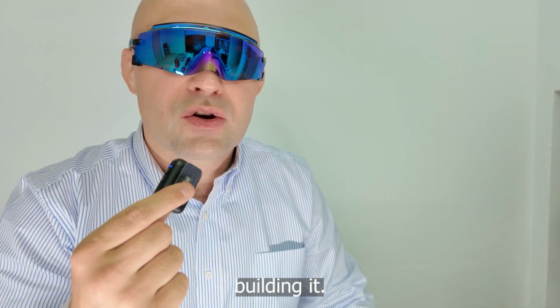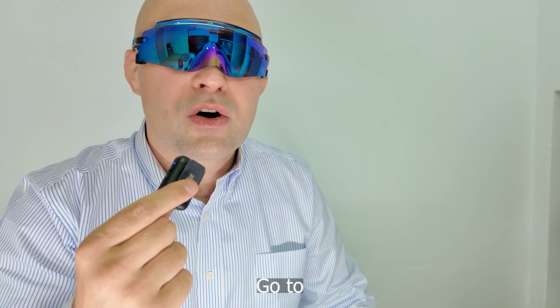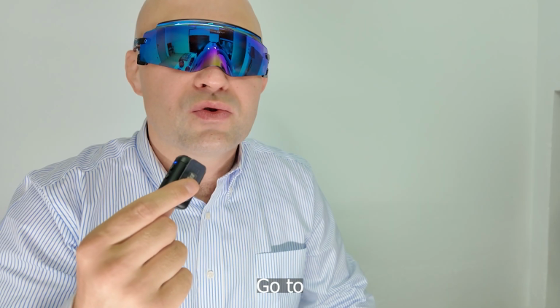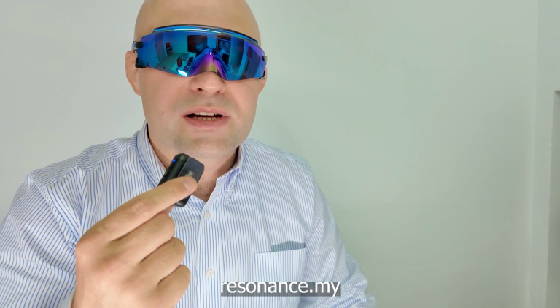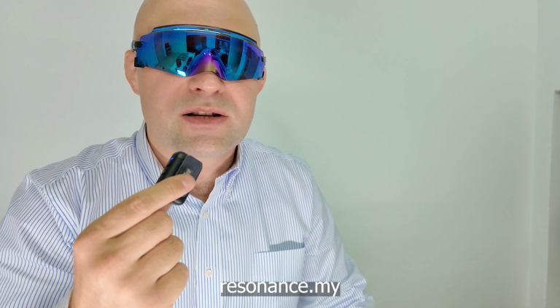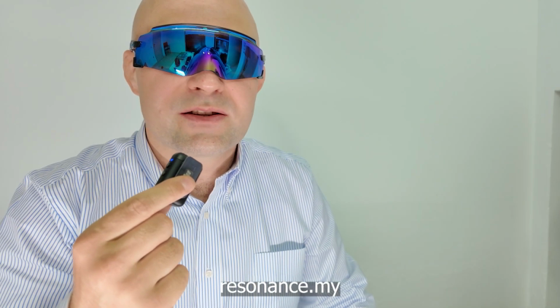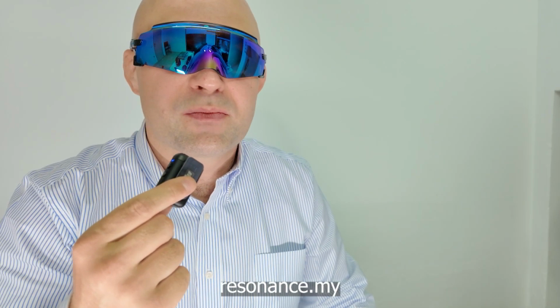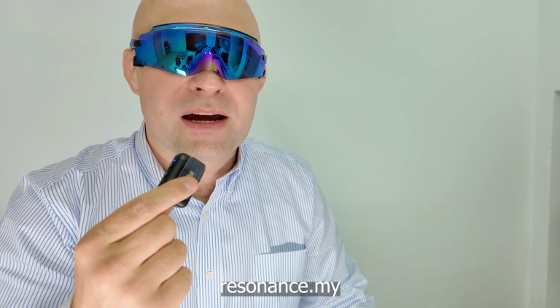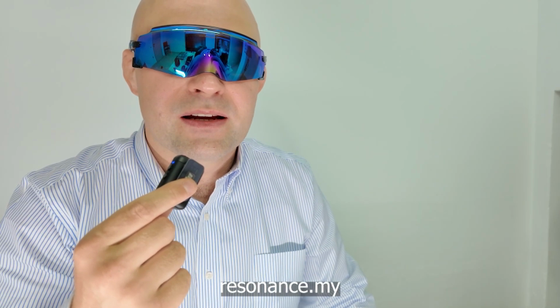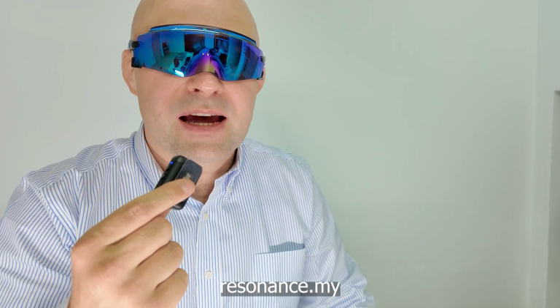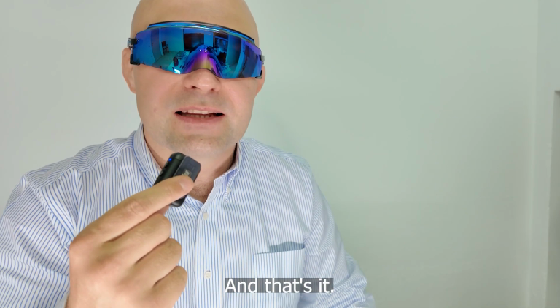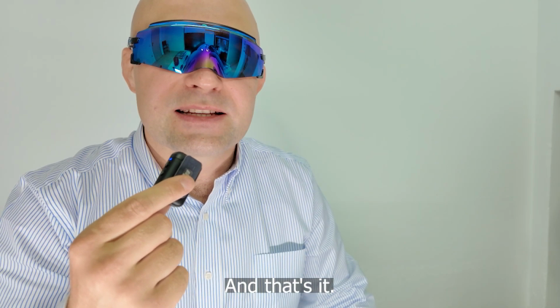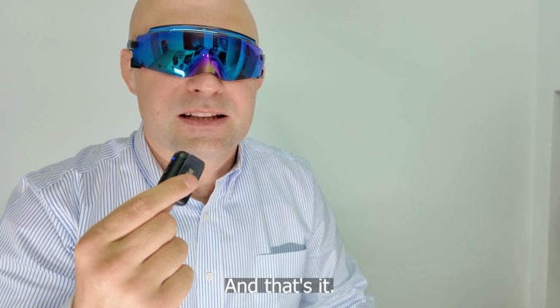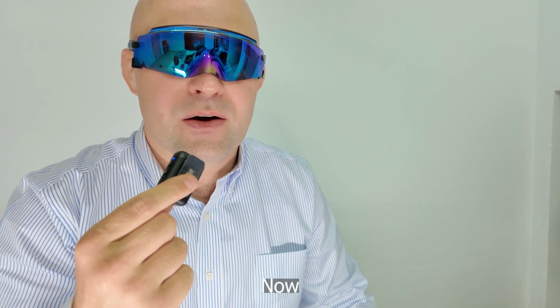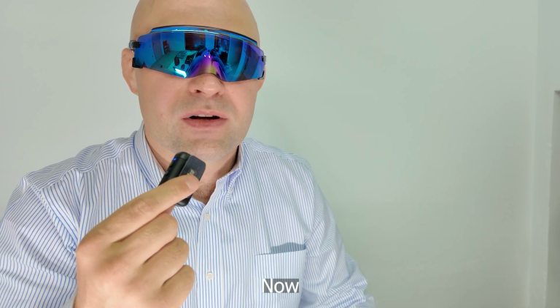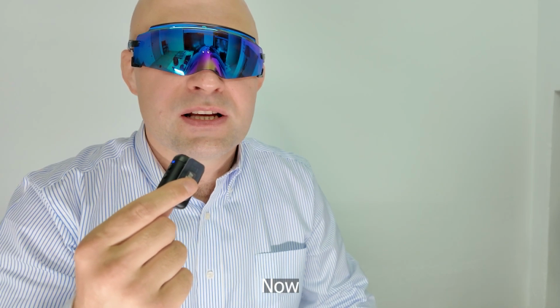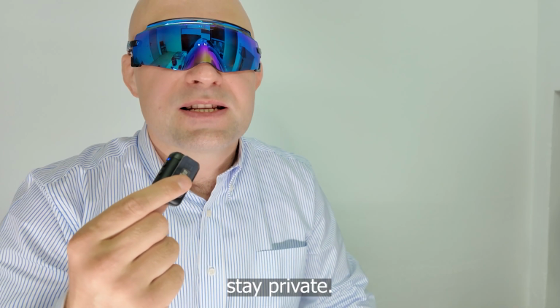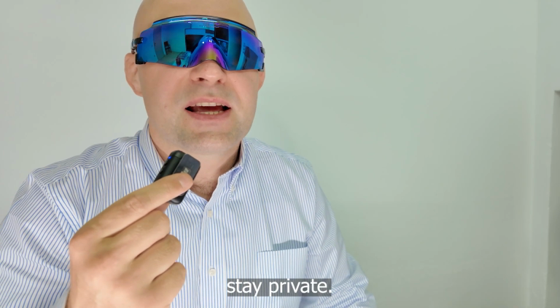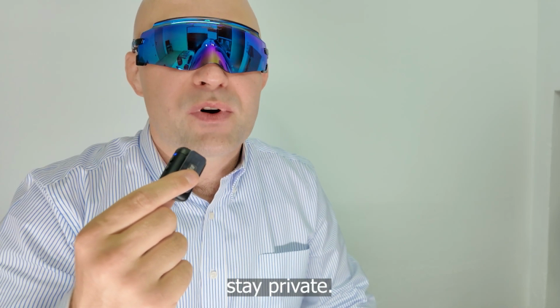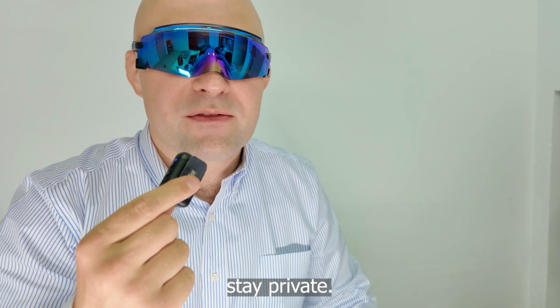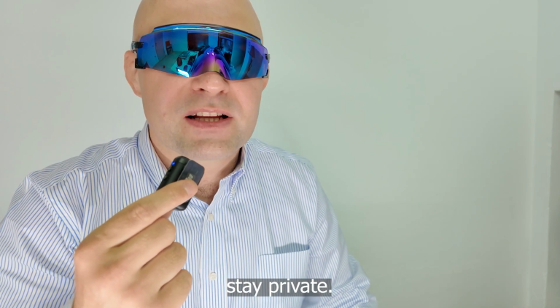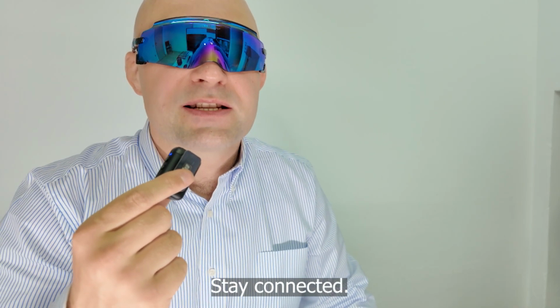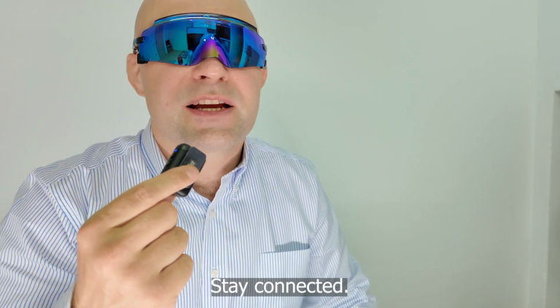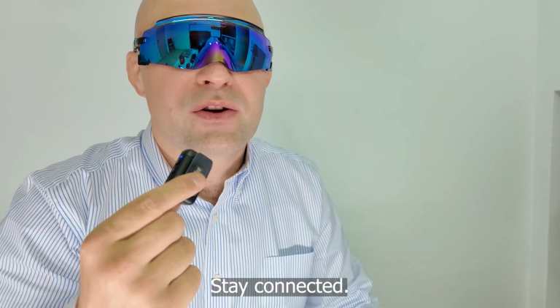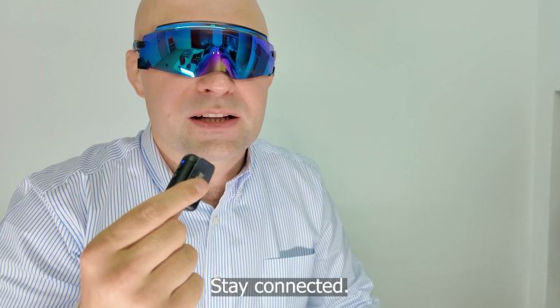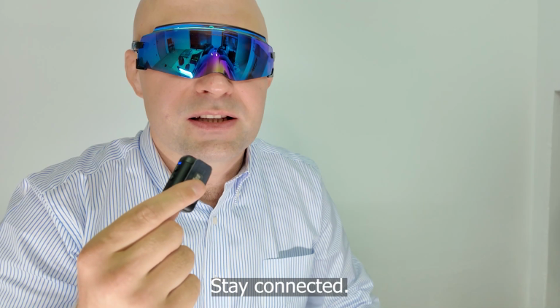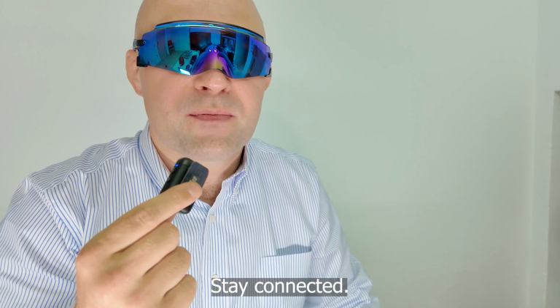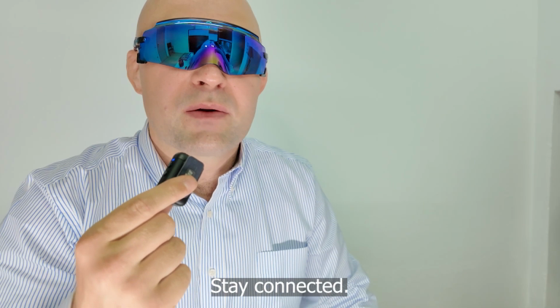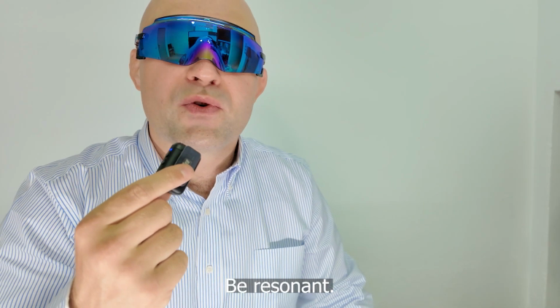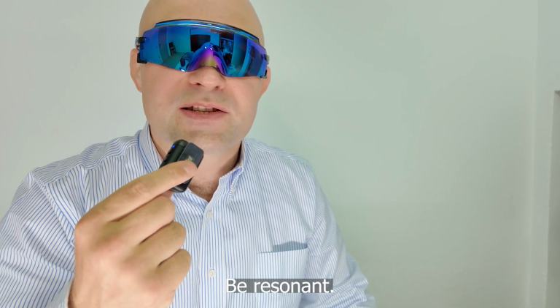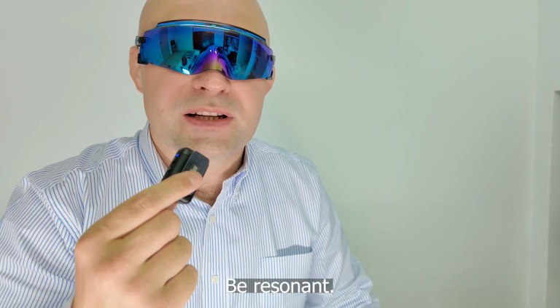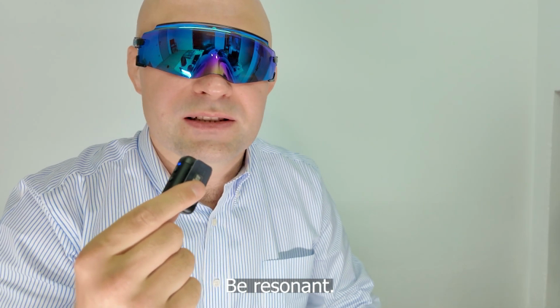The future of communication is already here and we are building it. Go to resonance.my and test it now. Stay private, stay connected, be resonant.